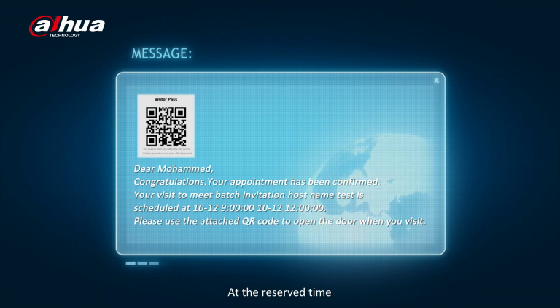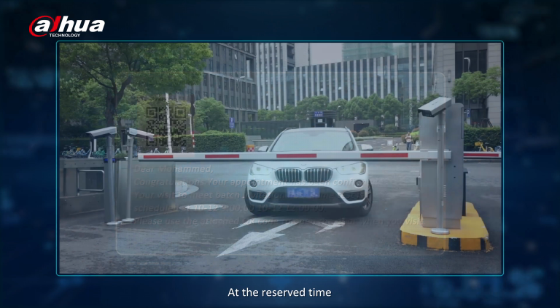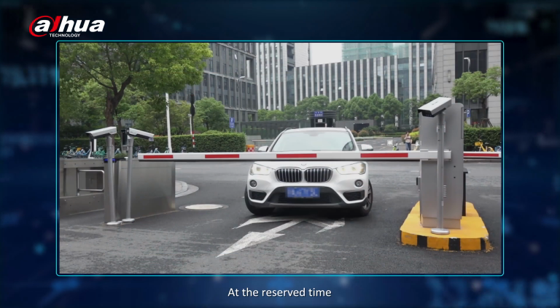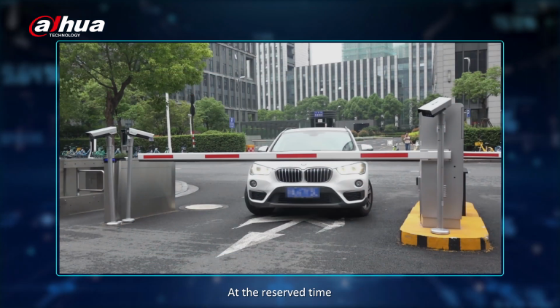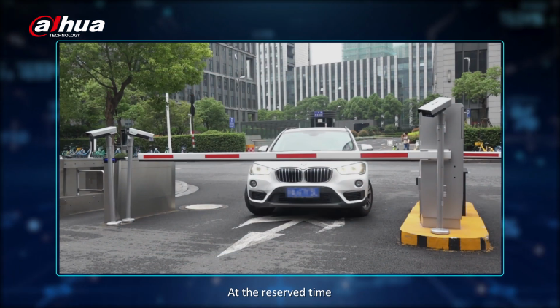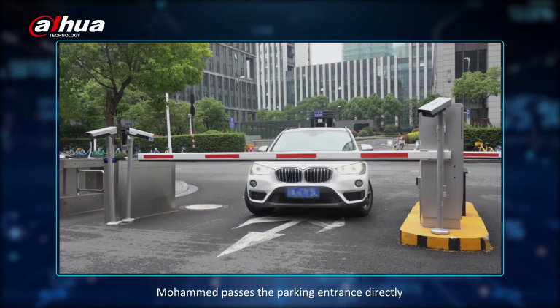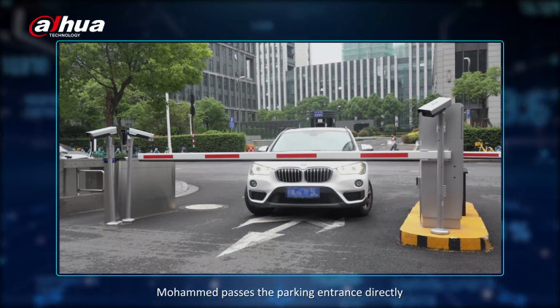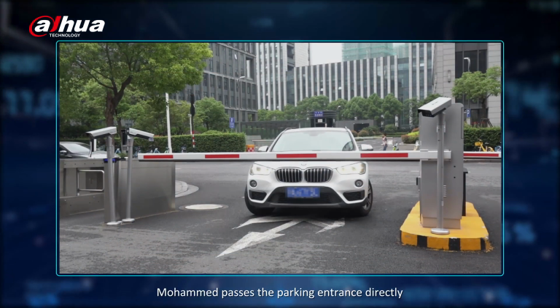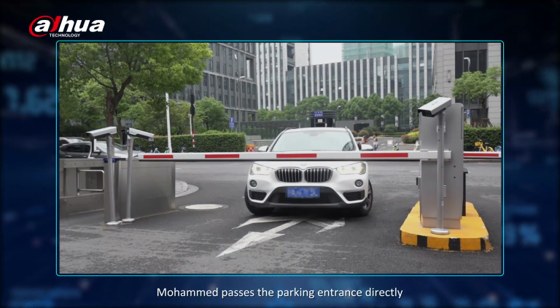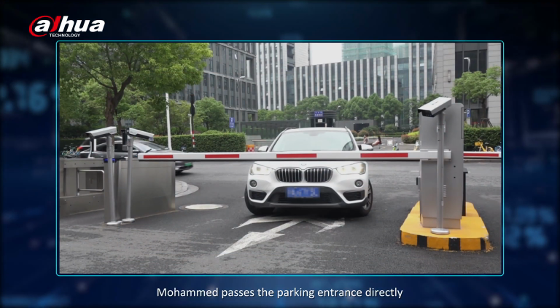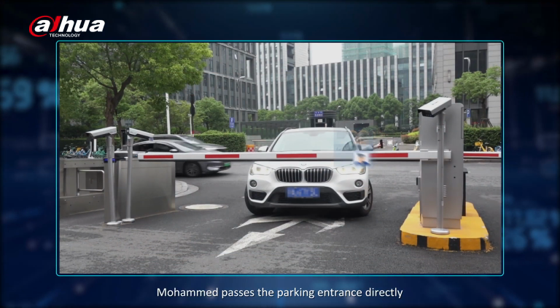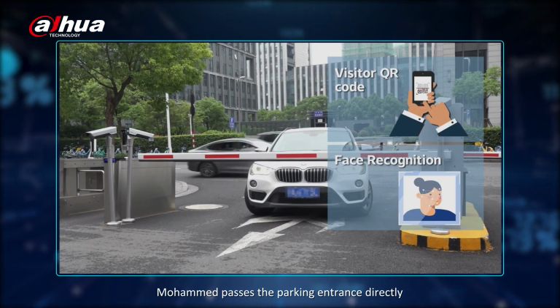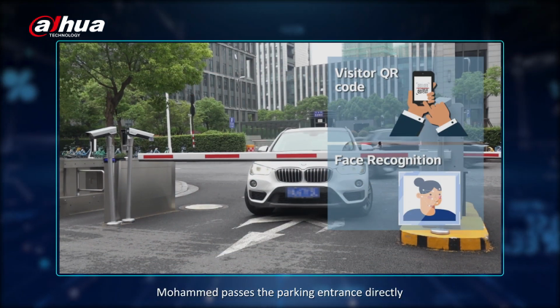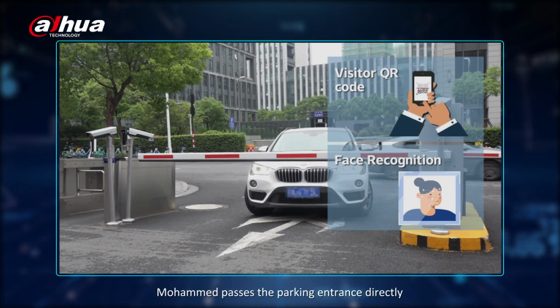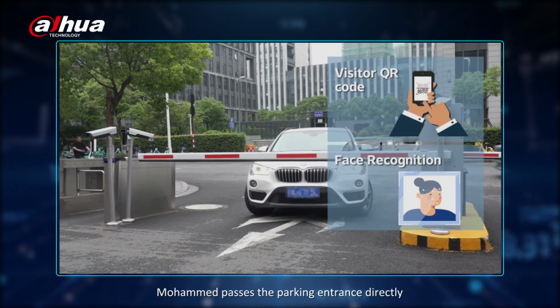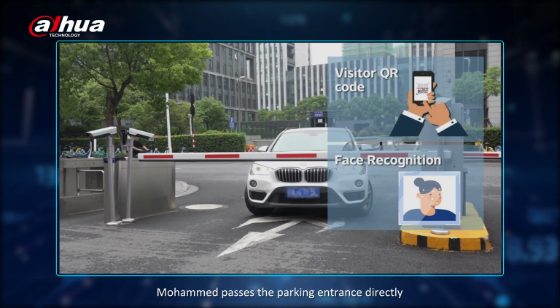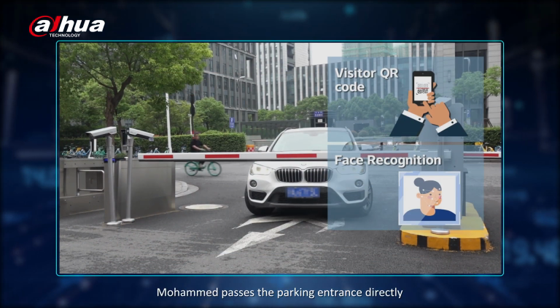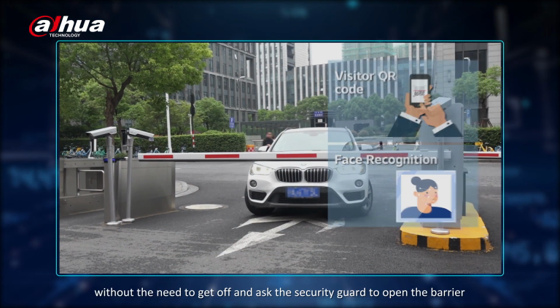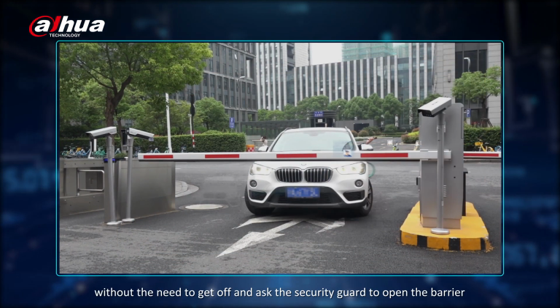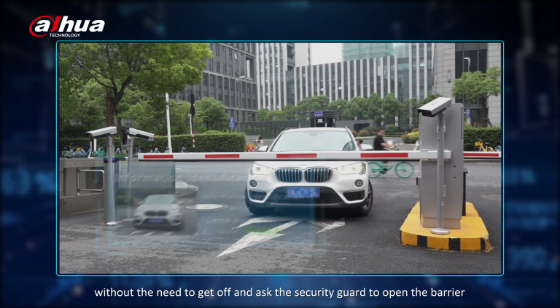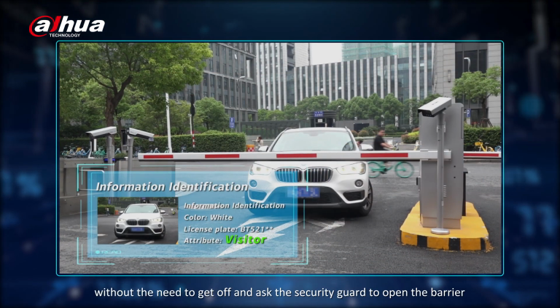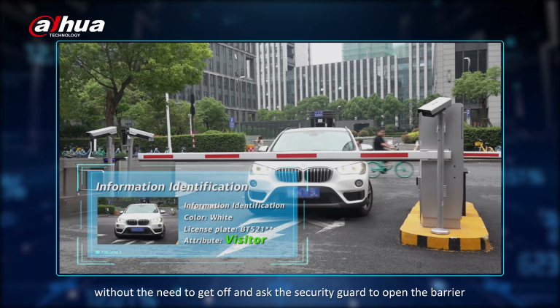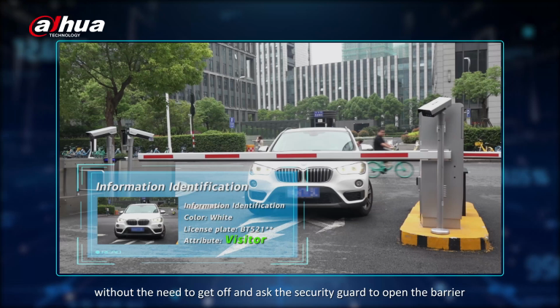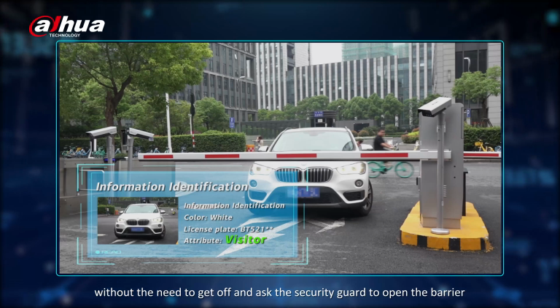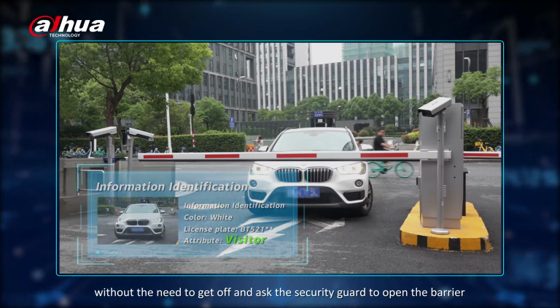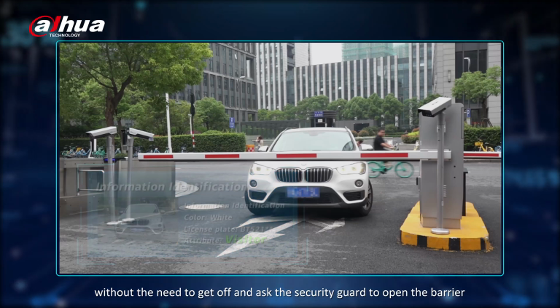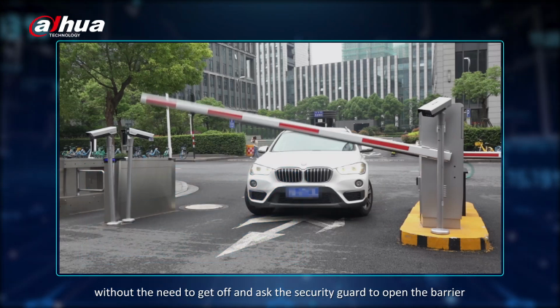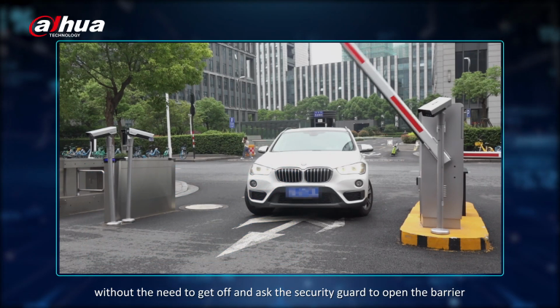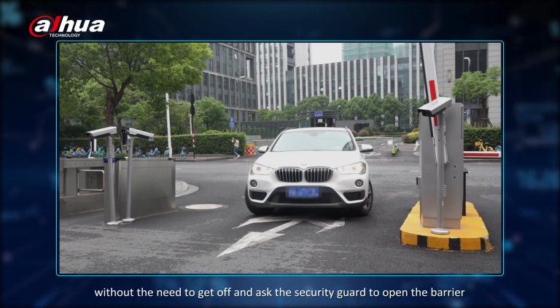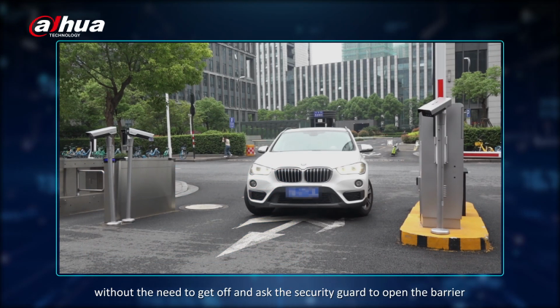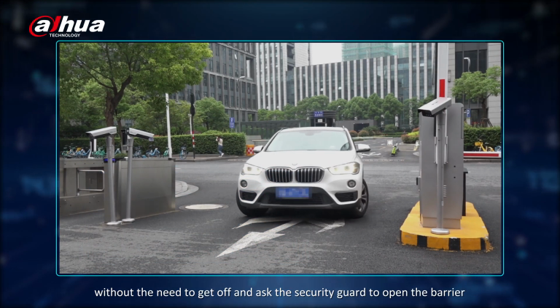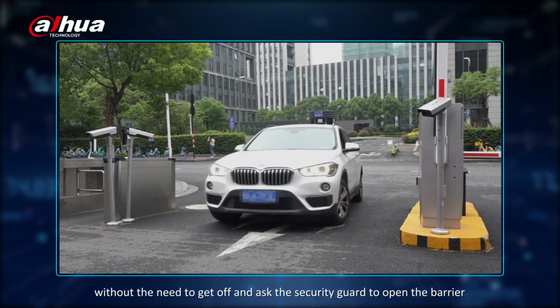At the reserved time, Mohamed passes the parking entrance directly, without the need to get off and ask the security guard to open the barrier.